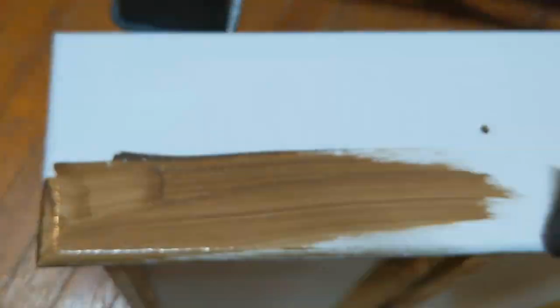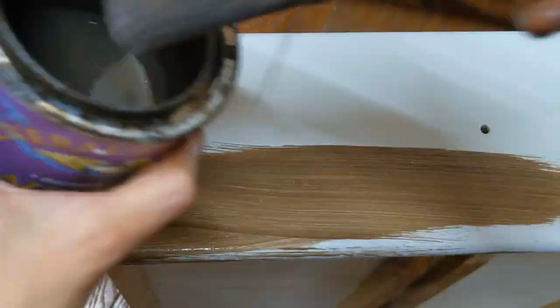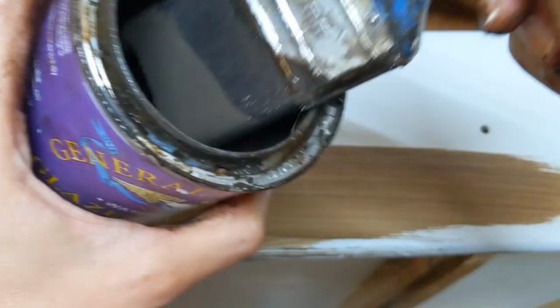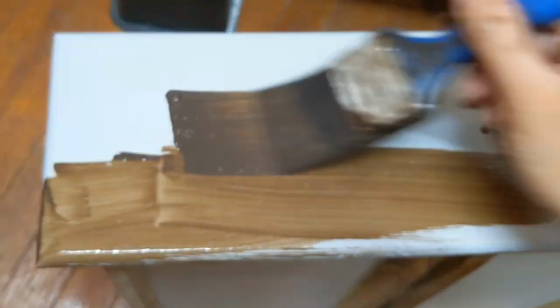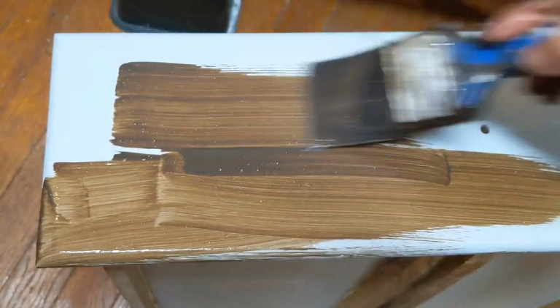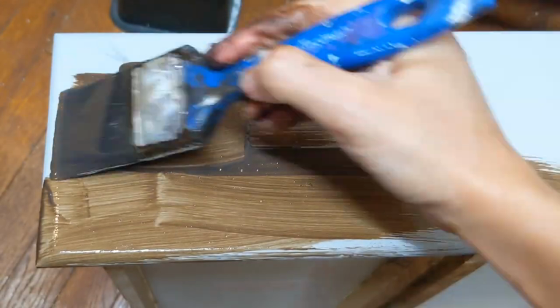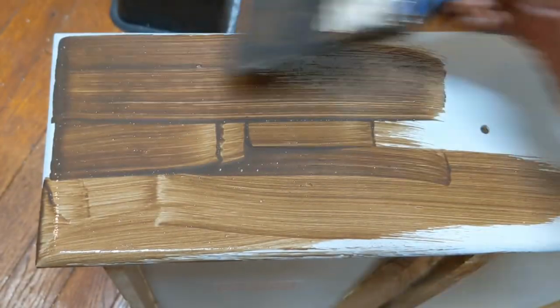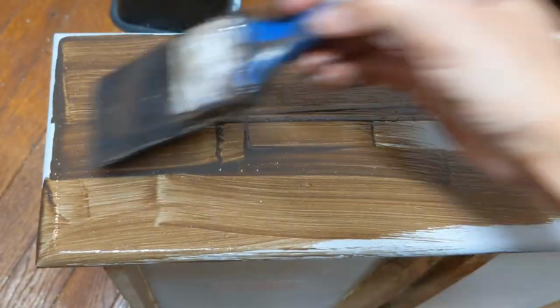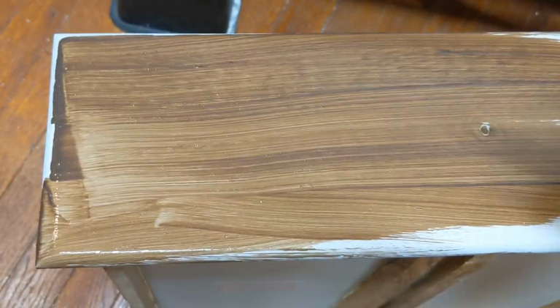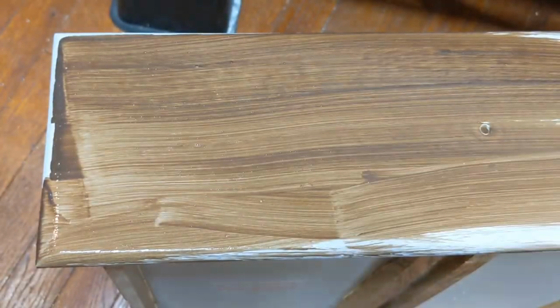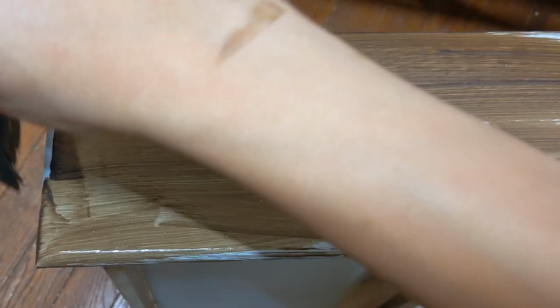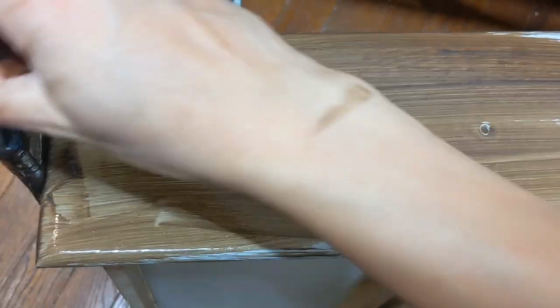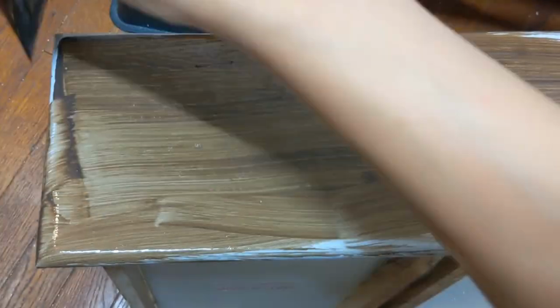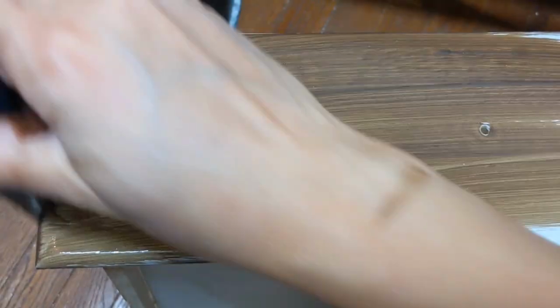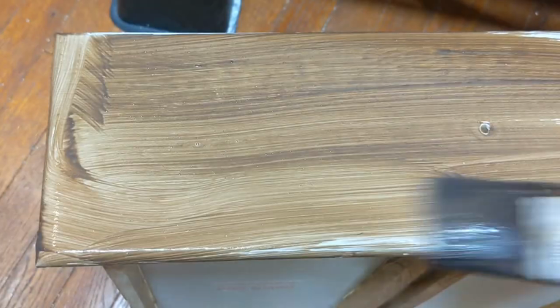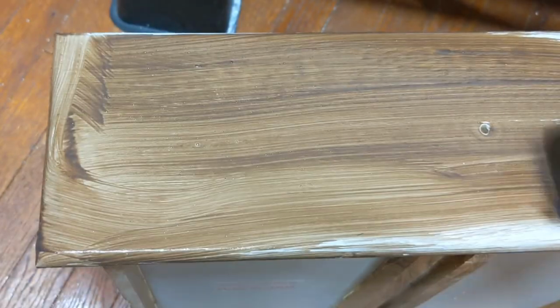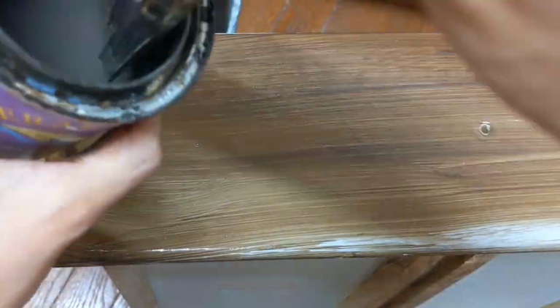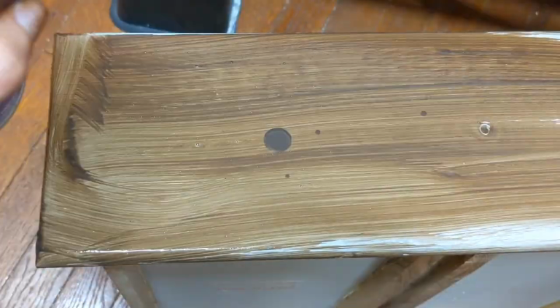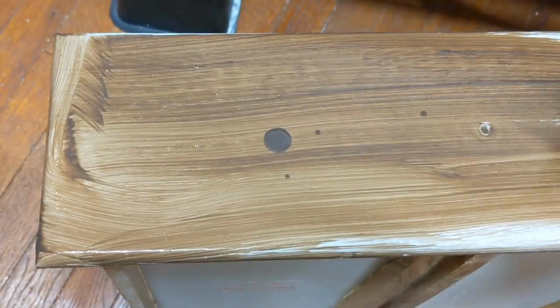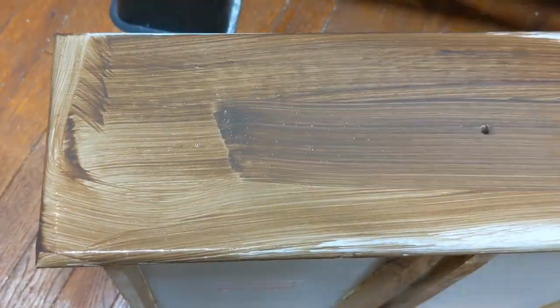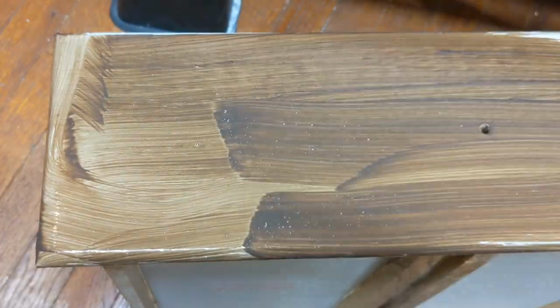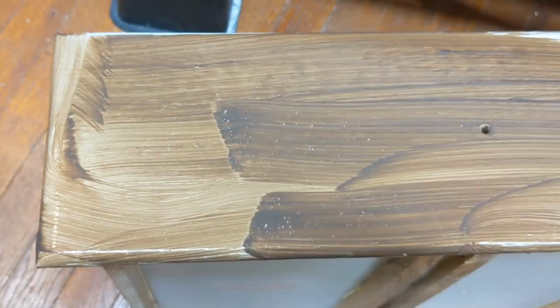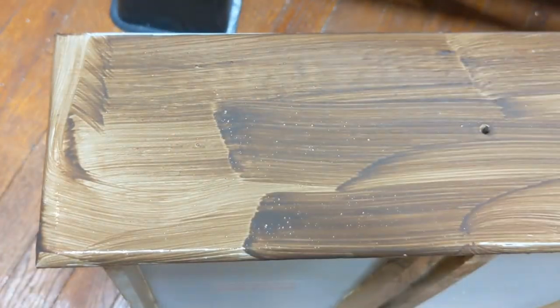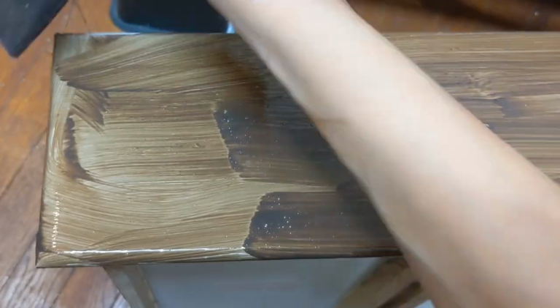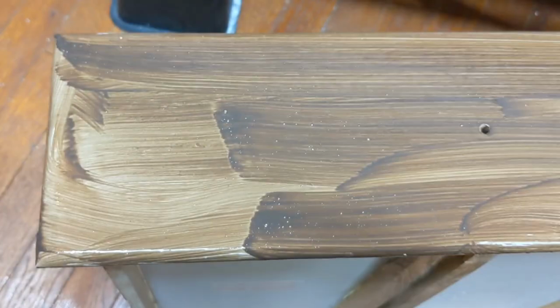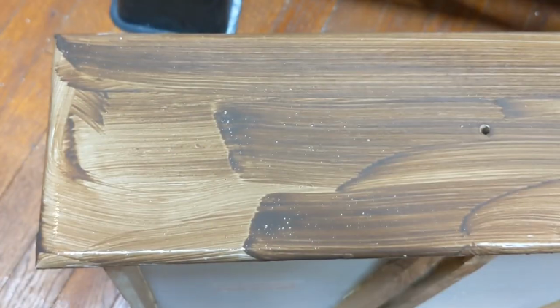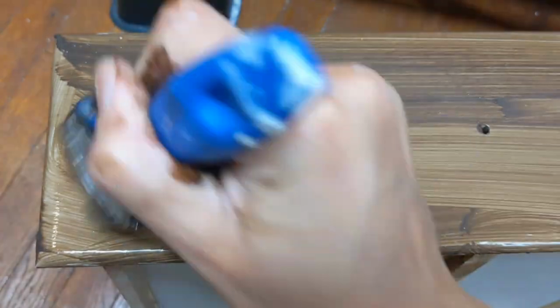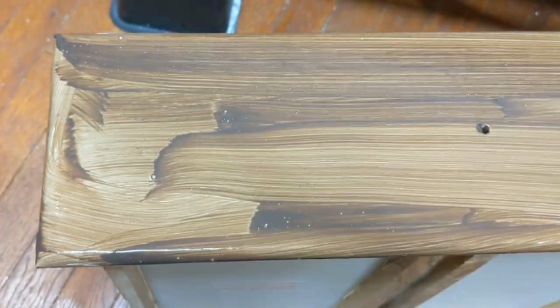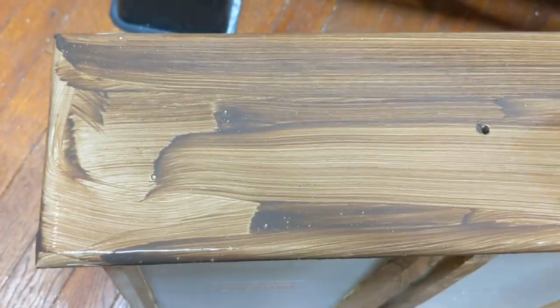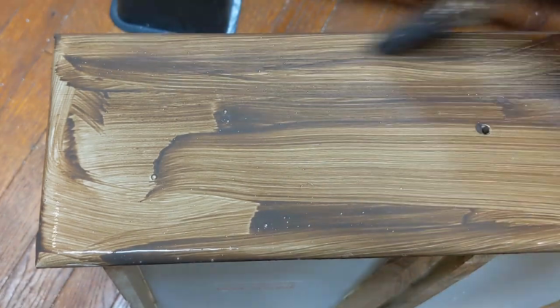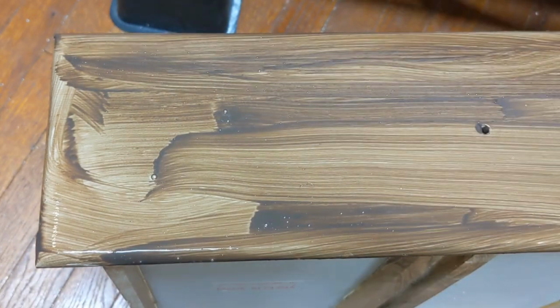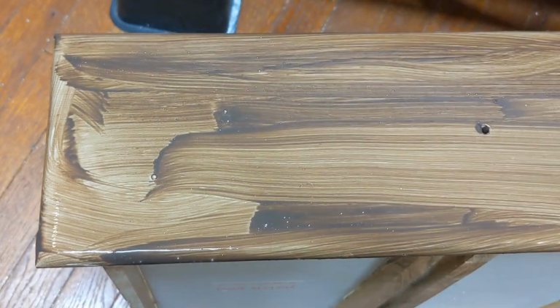We'll do the same exact technique on the drawers. Just make sure your brush is always dry.